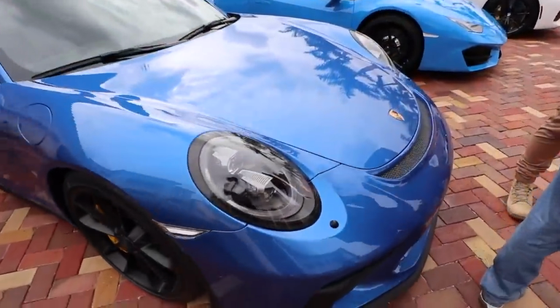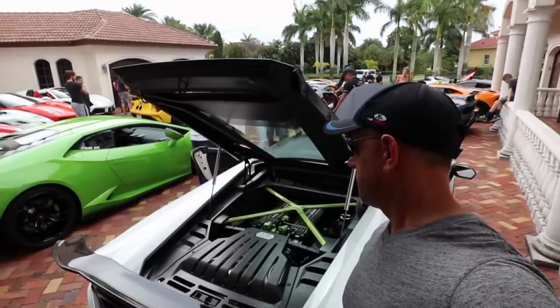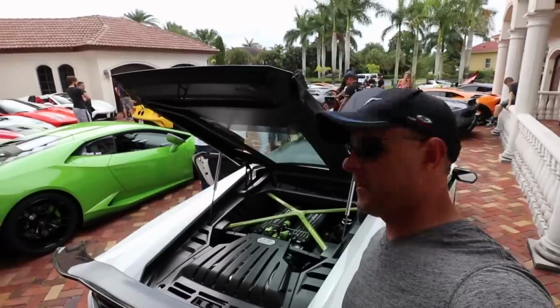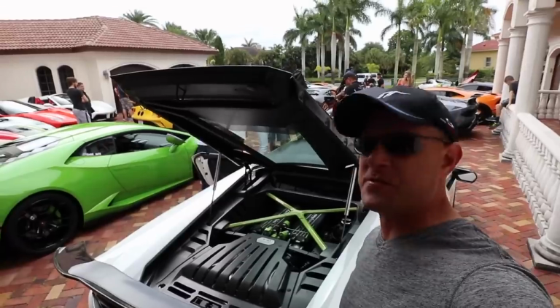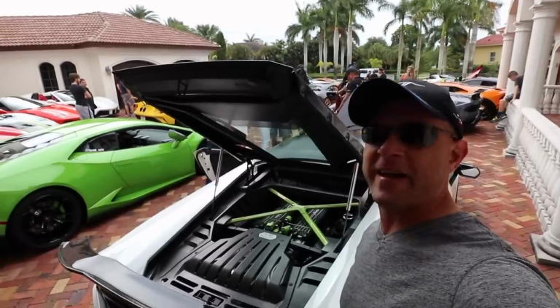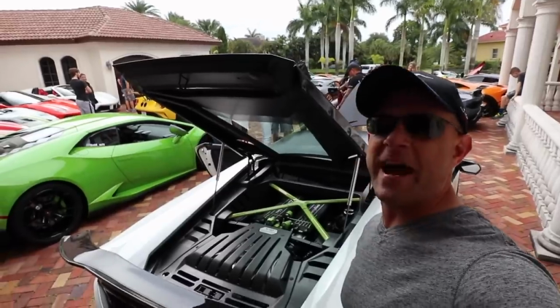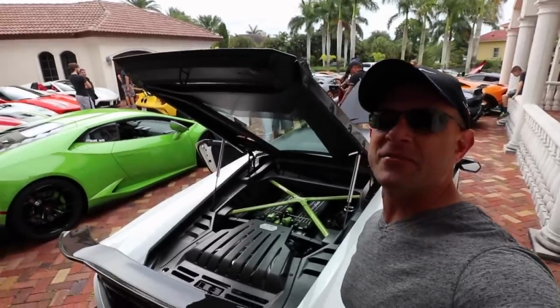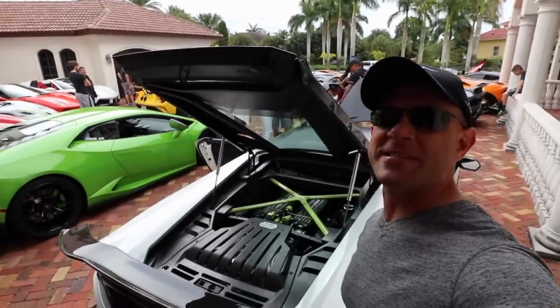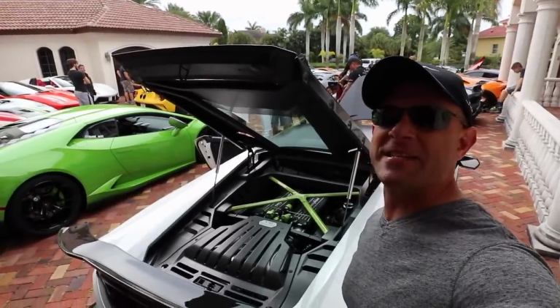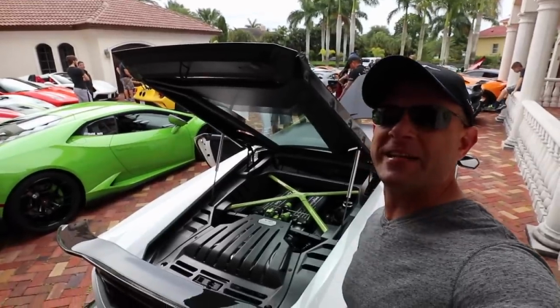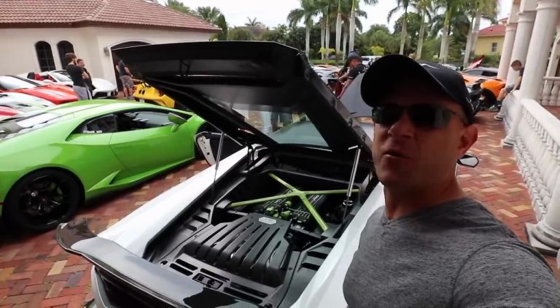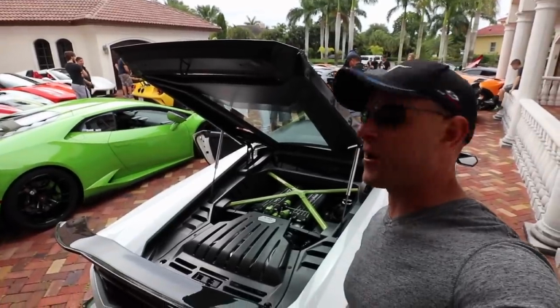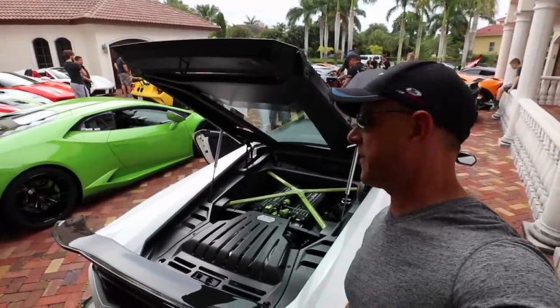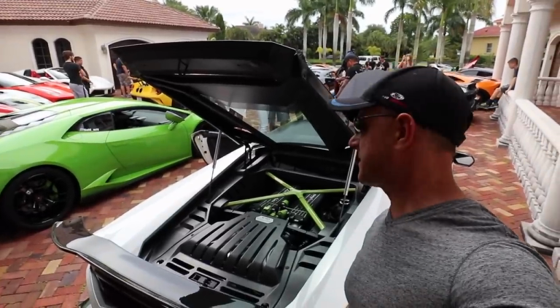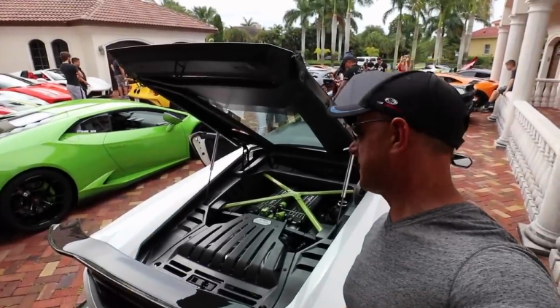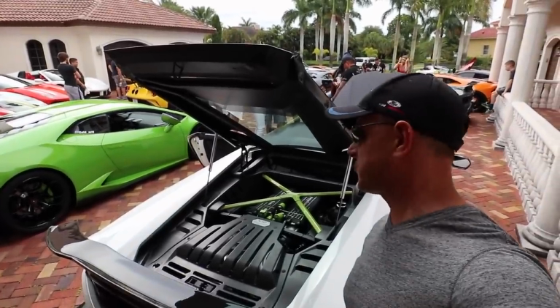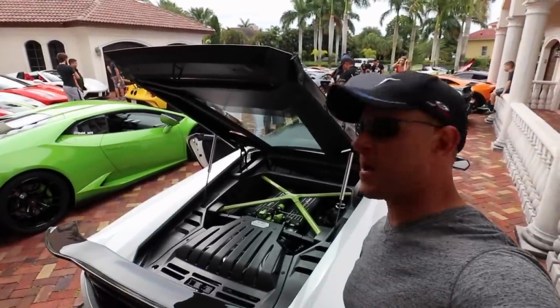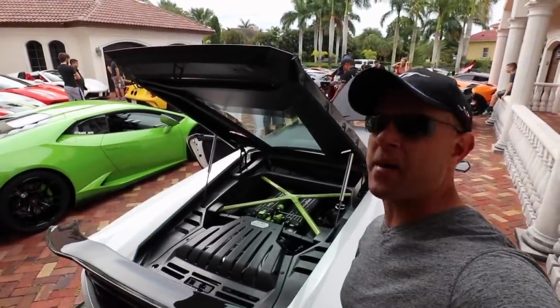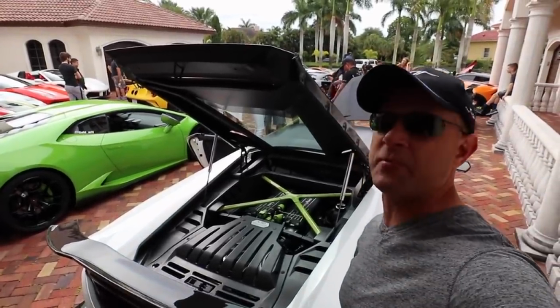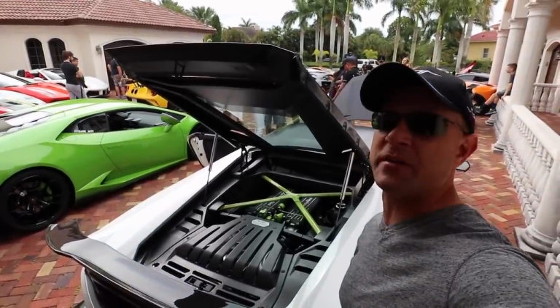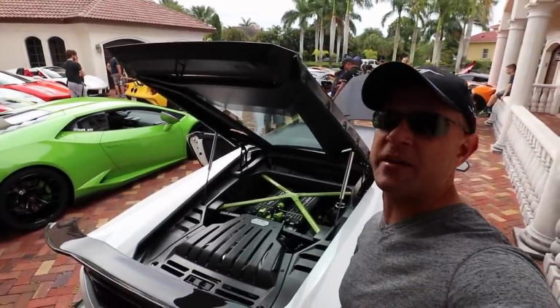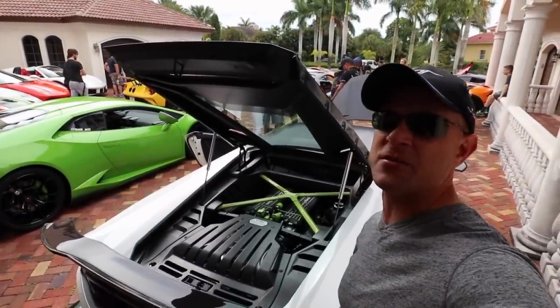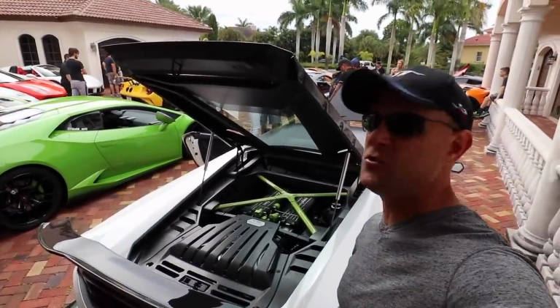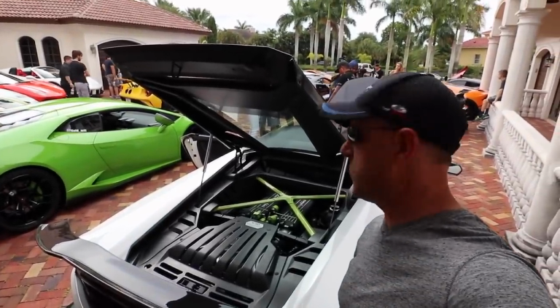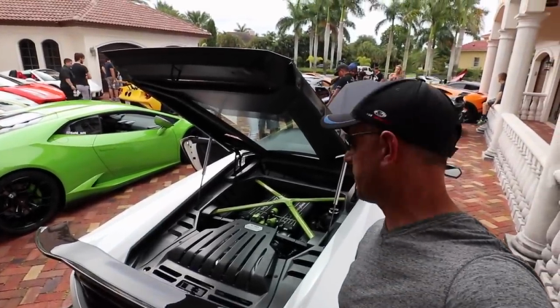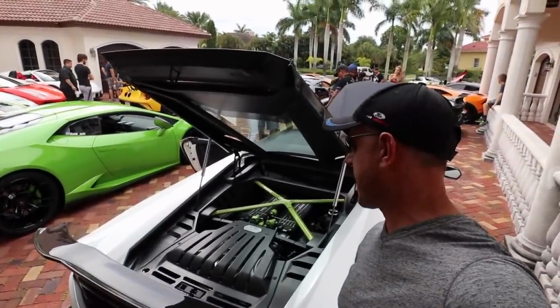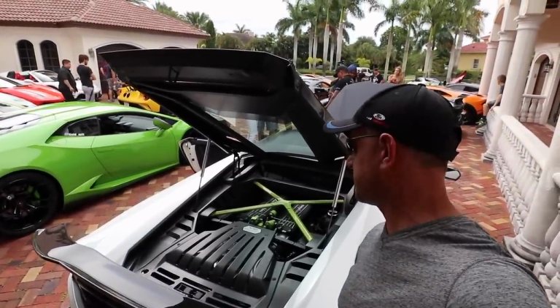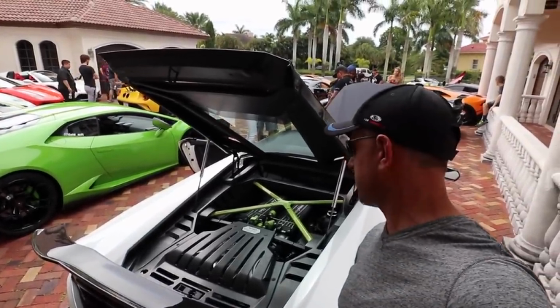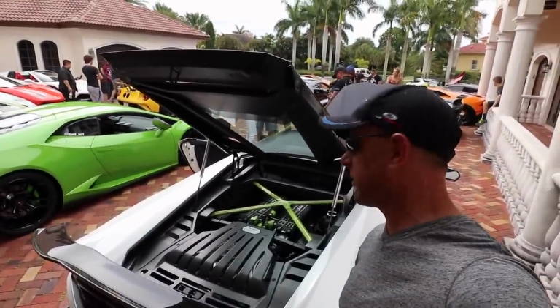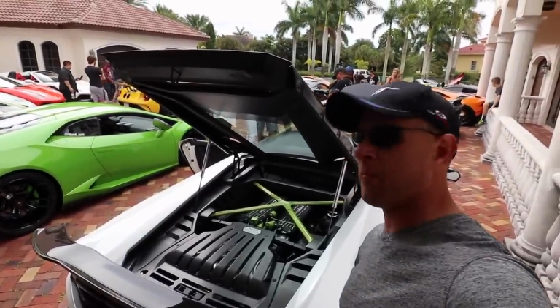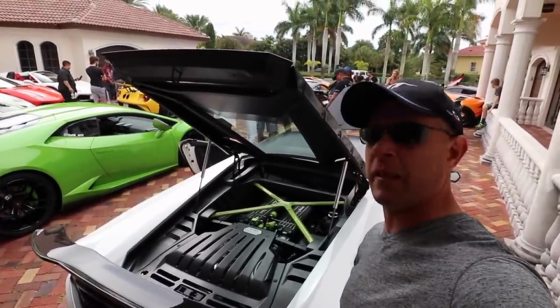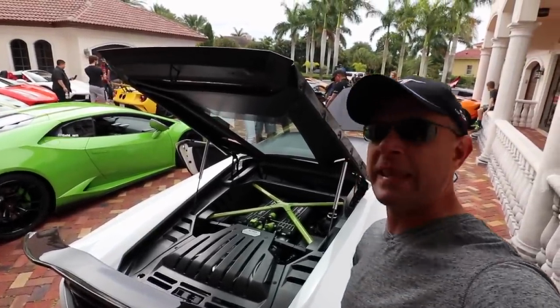Look at this — we got a nitrous-injected Huracan. This thing's straight-piped with nitrous, super loud, unbelievable.